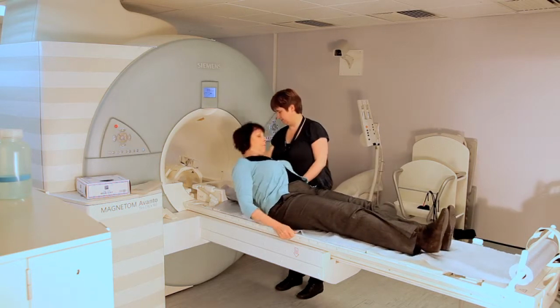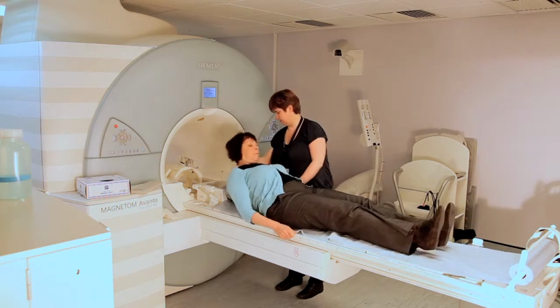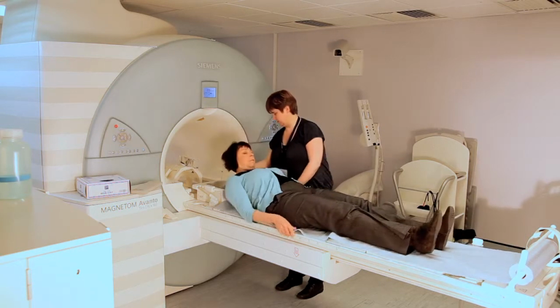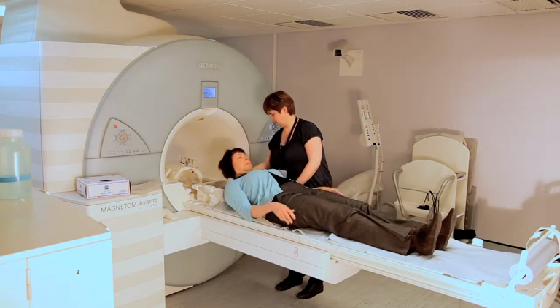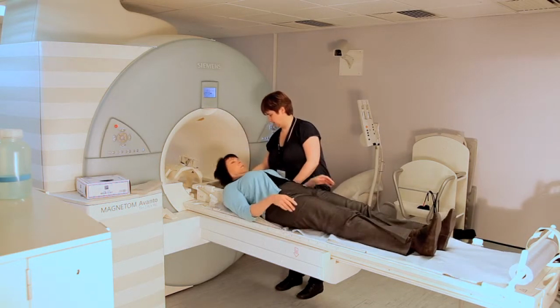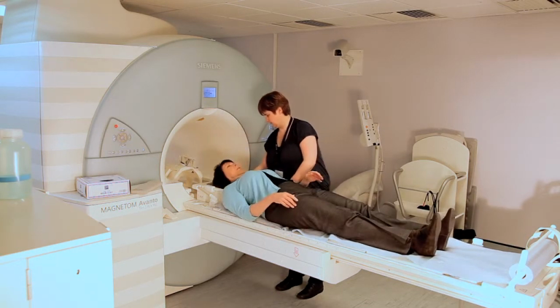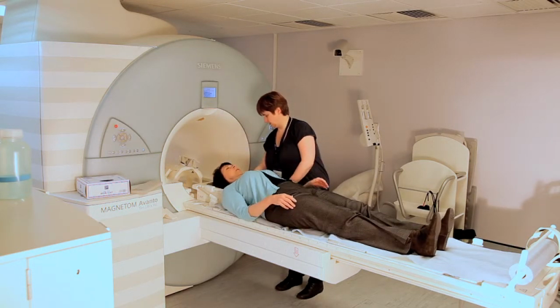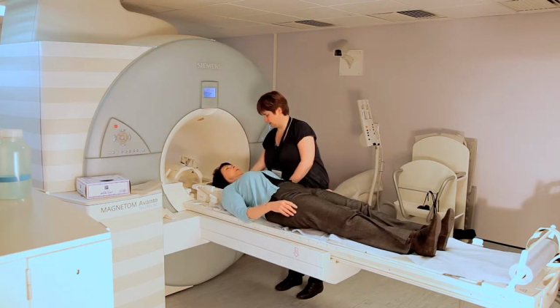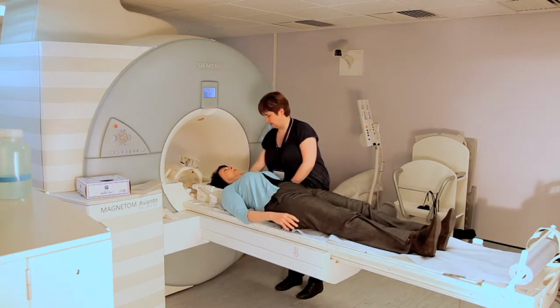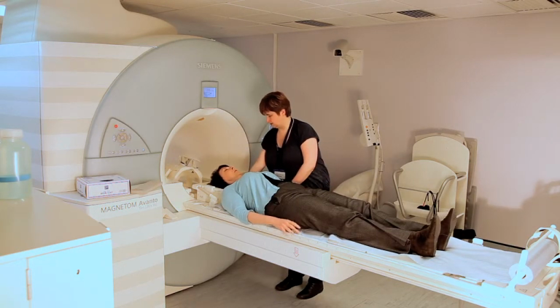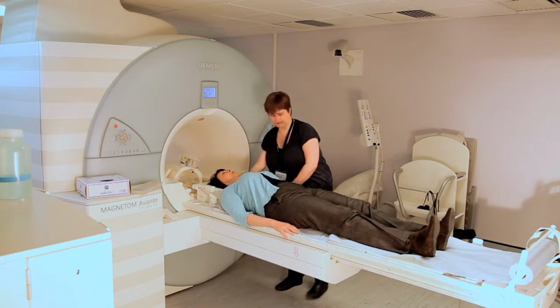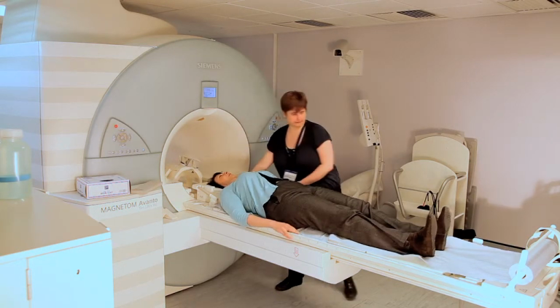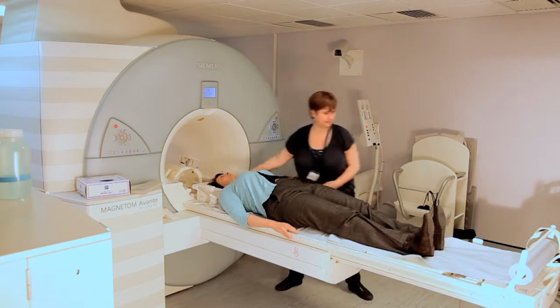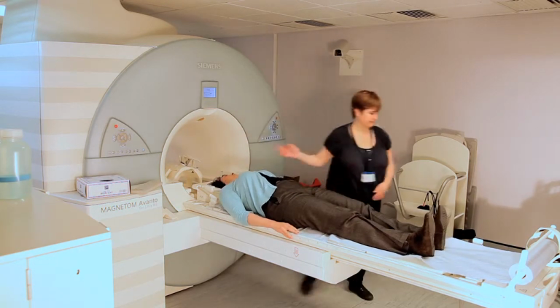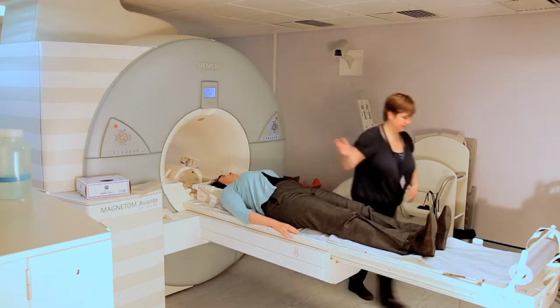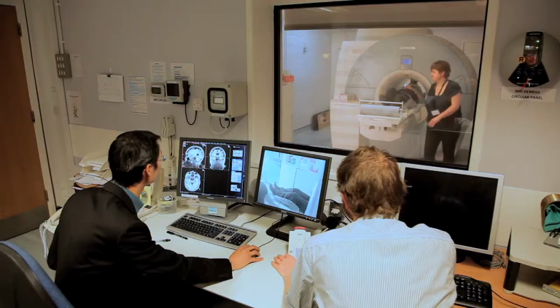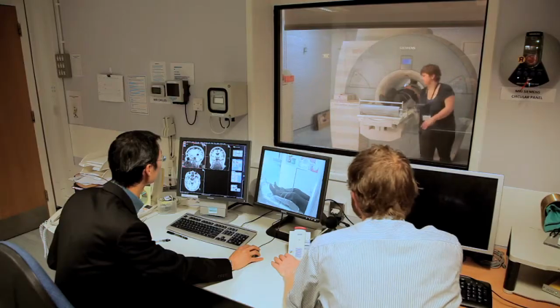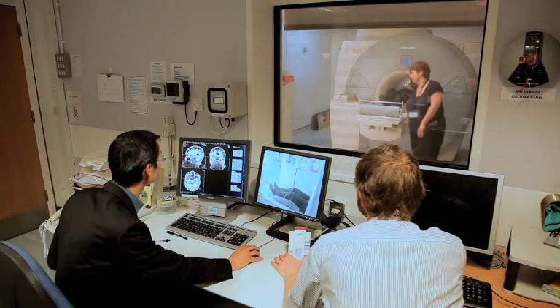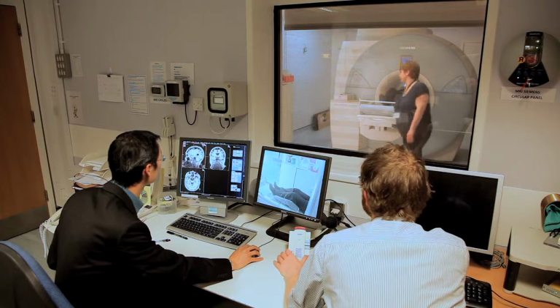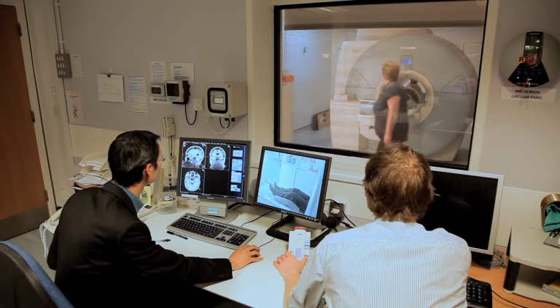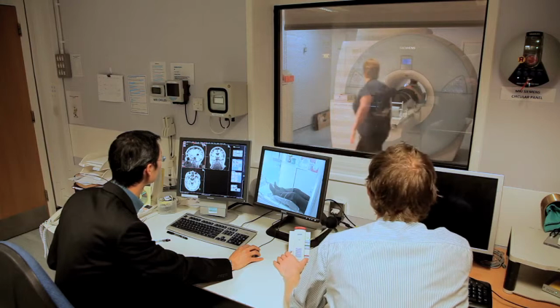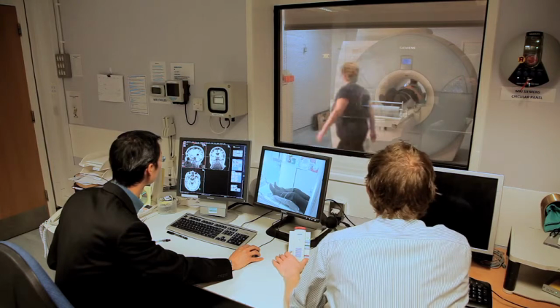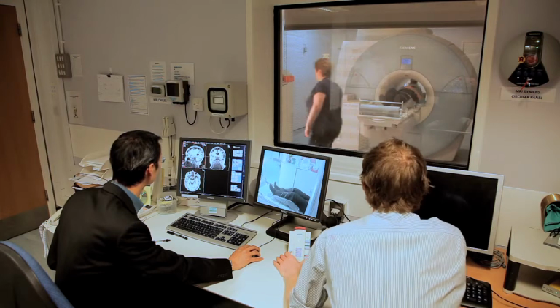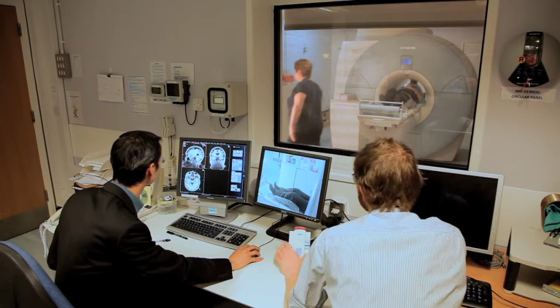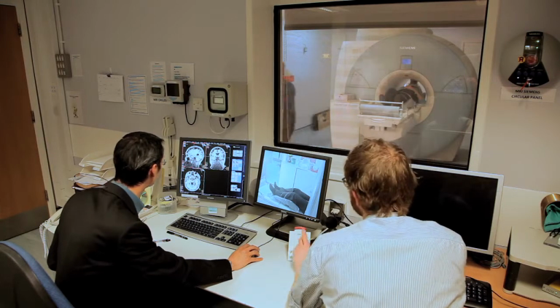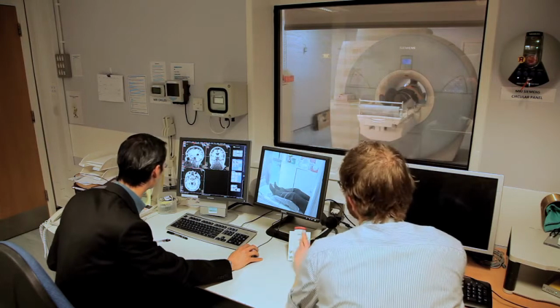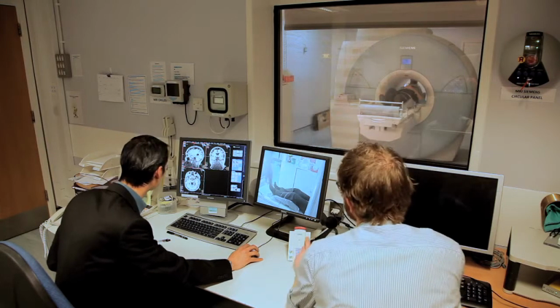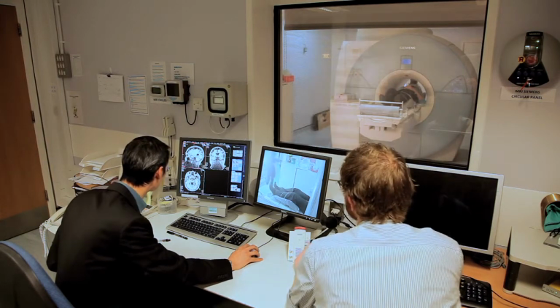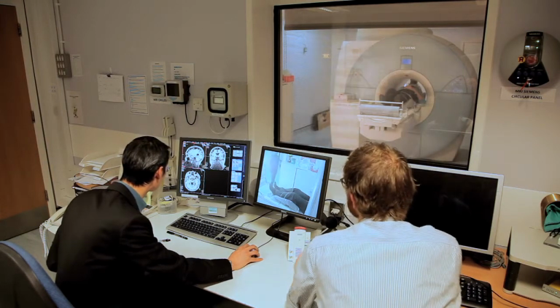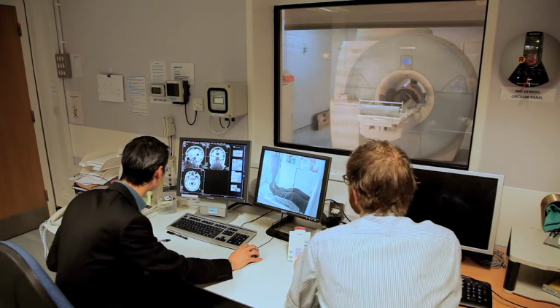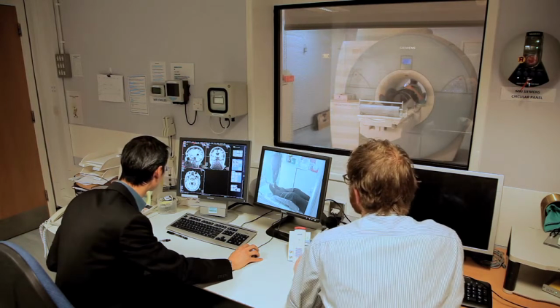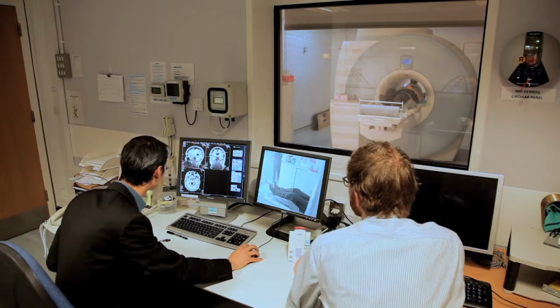Dementia is one of the biggest challenges to health authorities around the world. Put simply, it's one of the greatest challenges of our time.